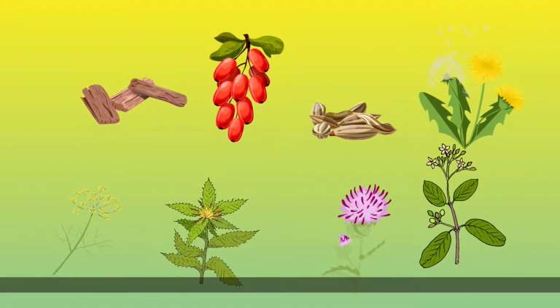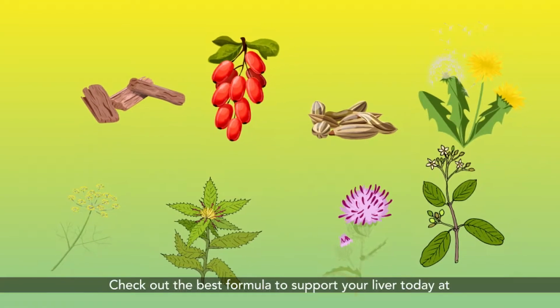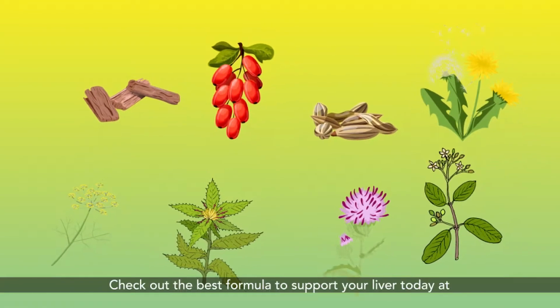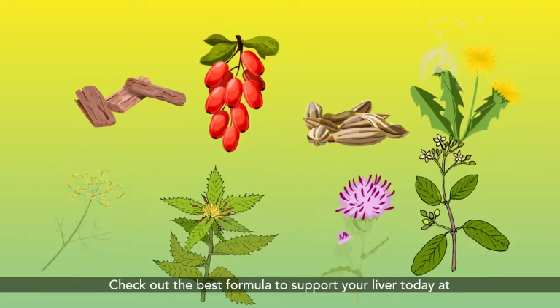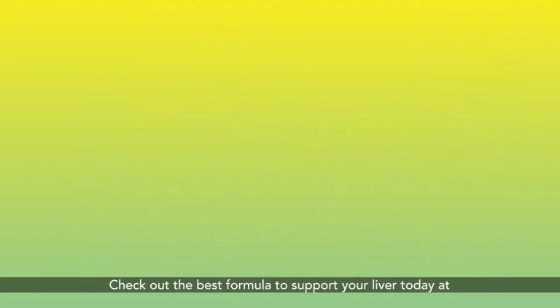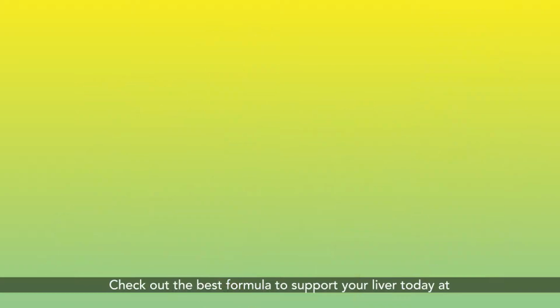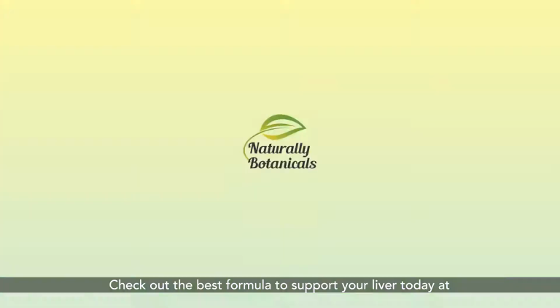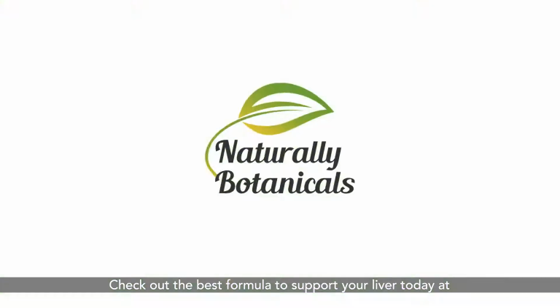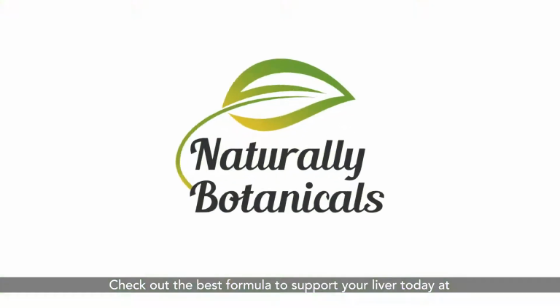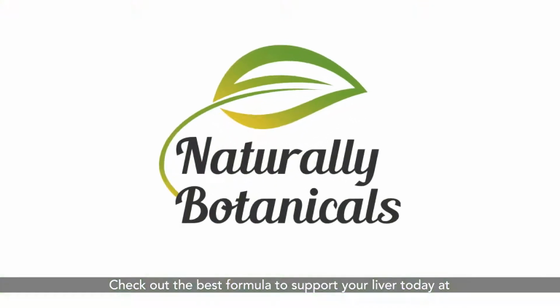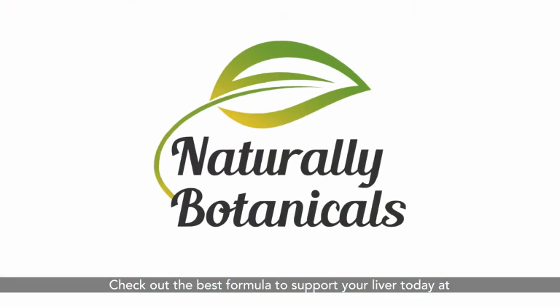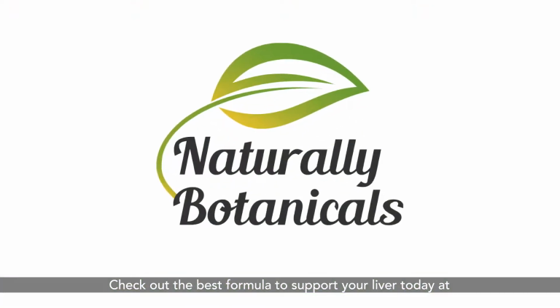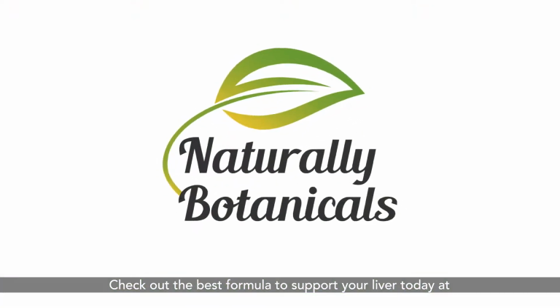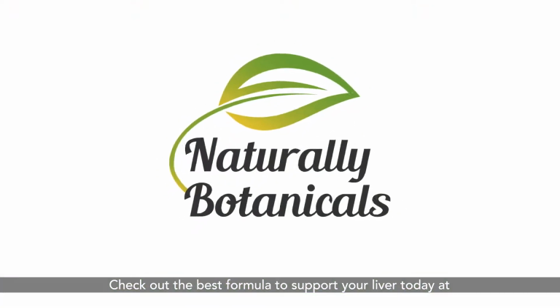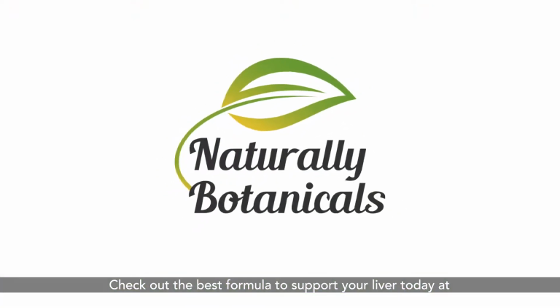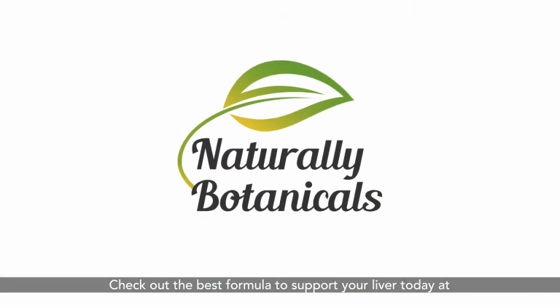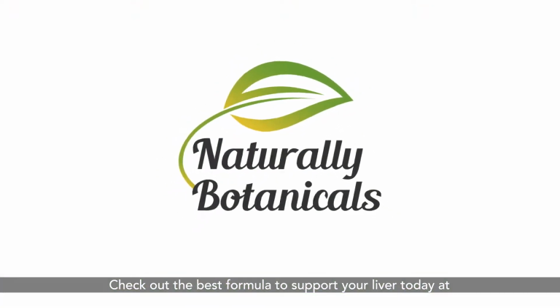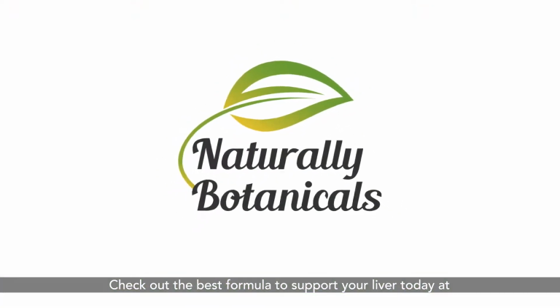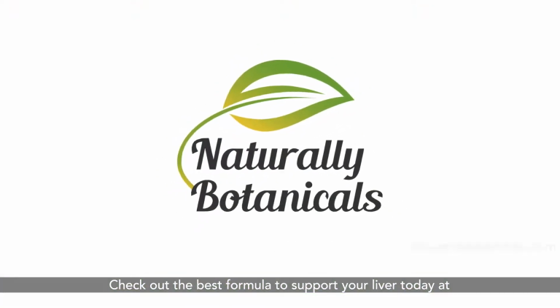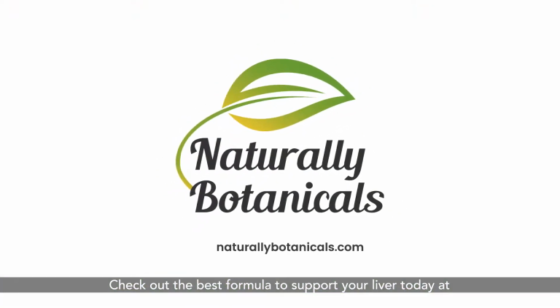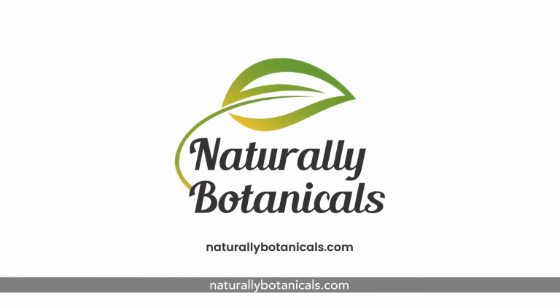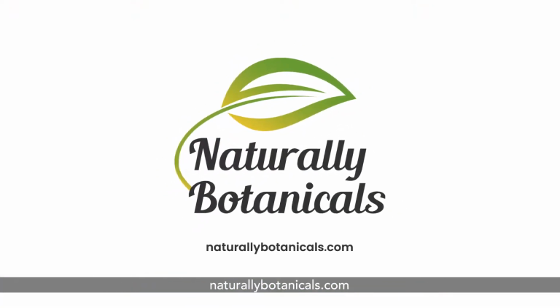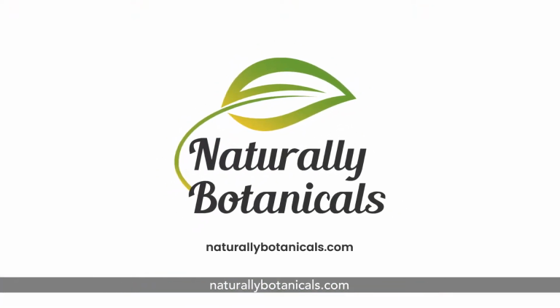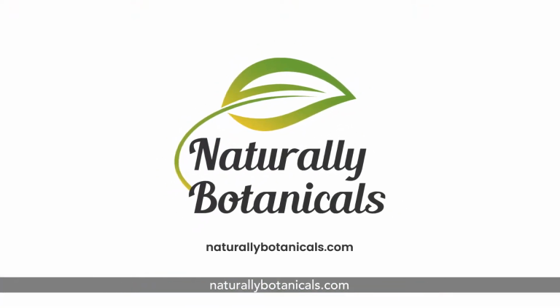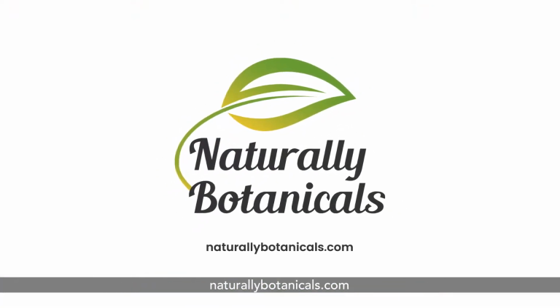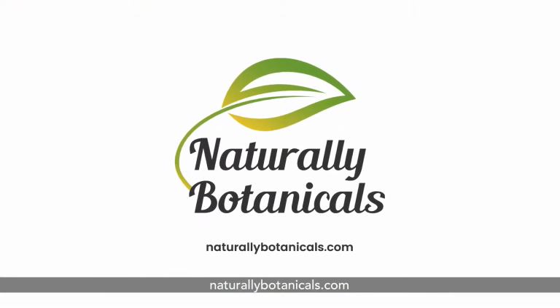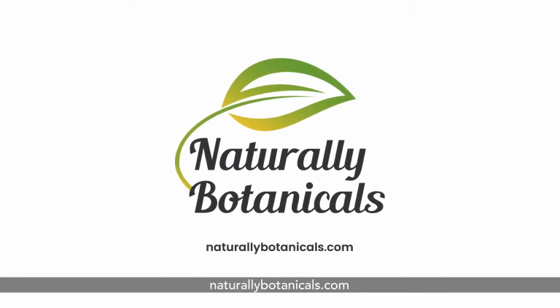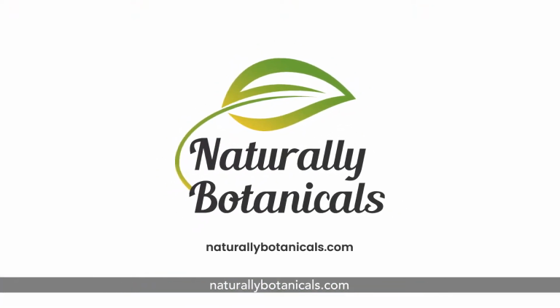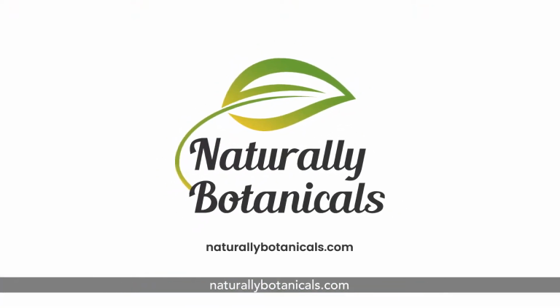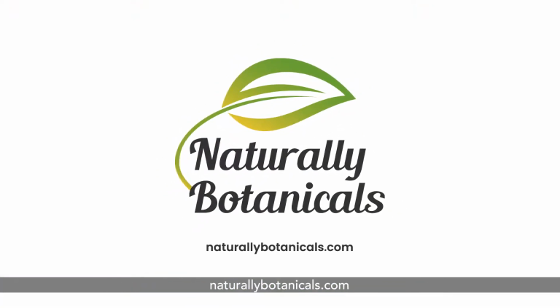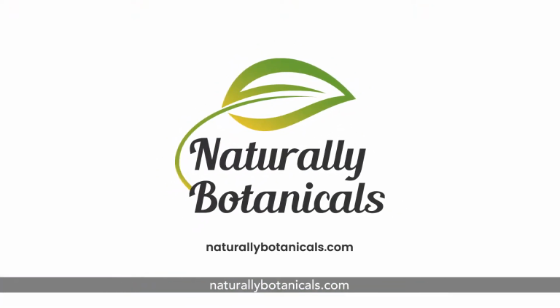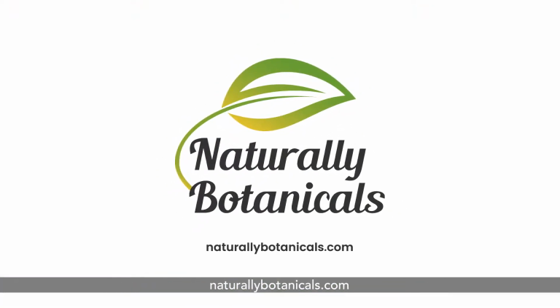Check out the best formula to support your liver today at NaturallyBotanicals.com.